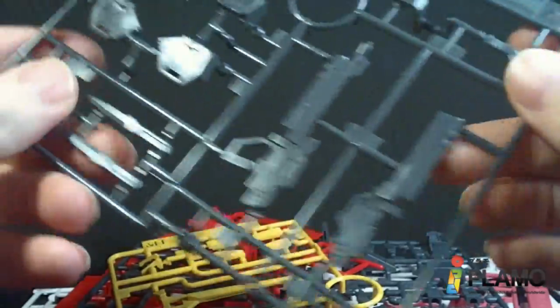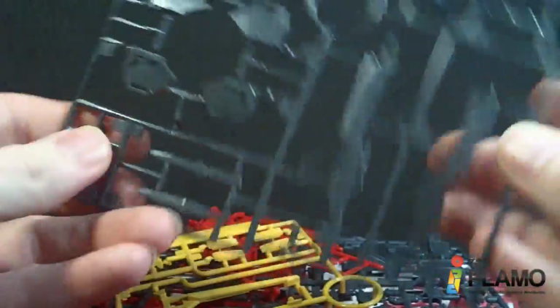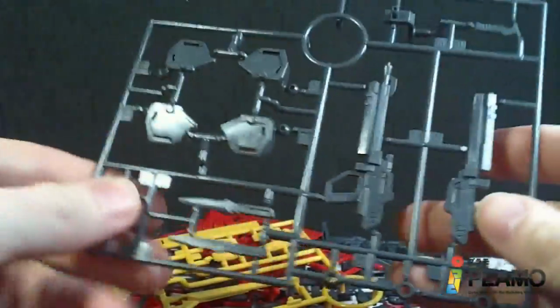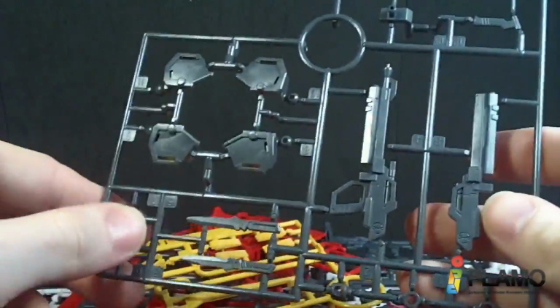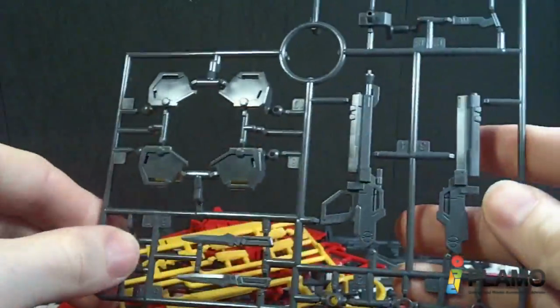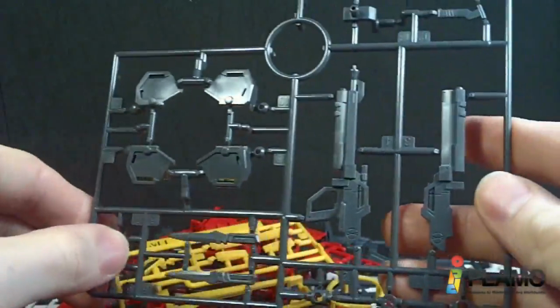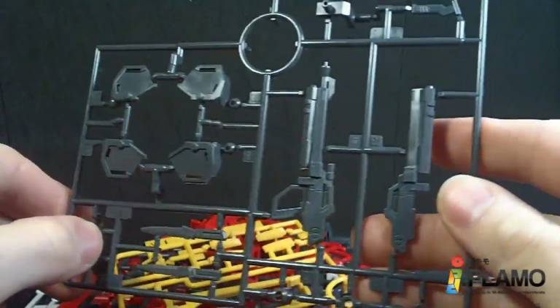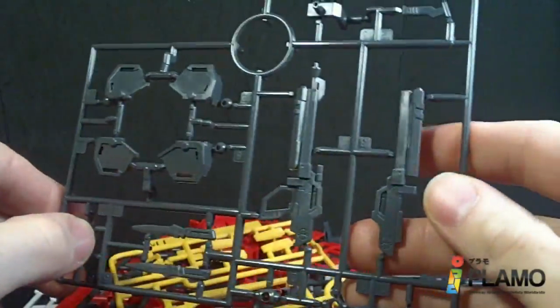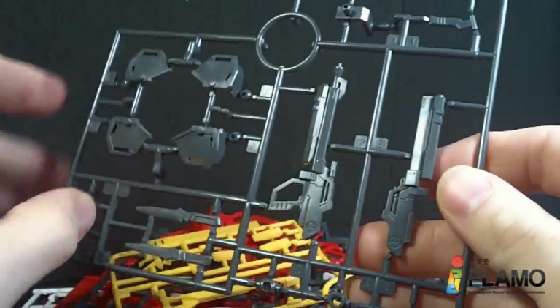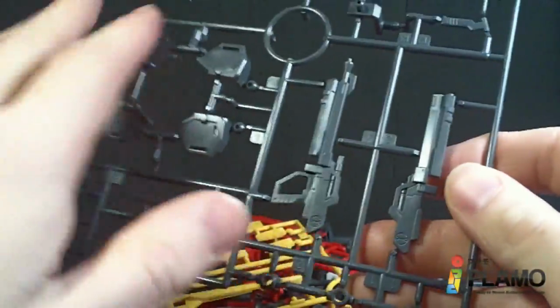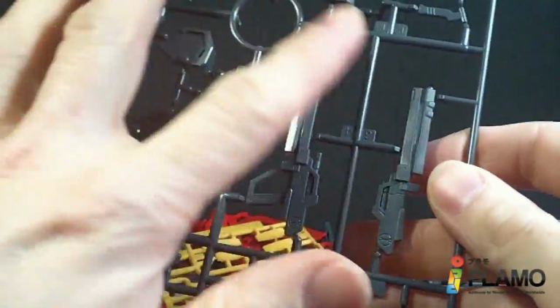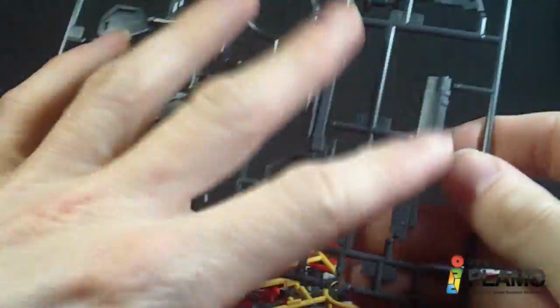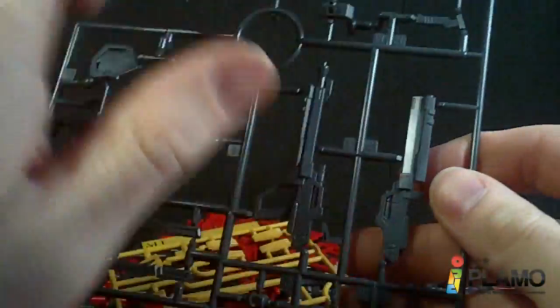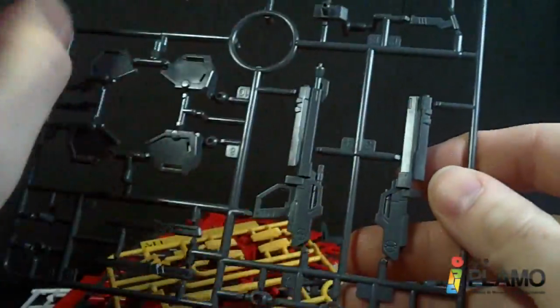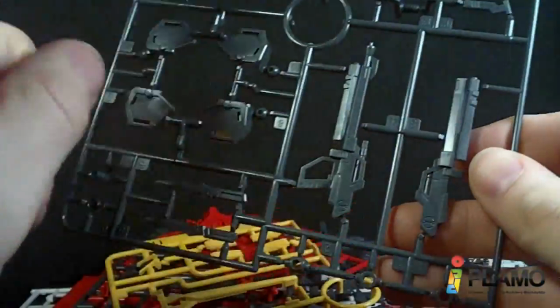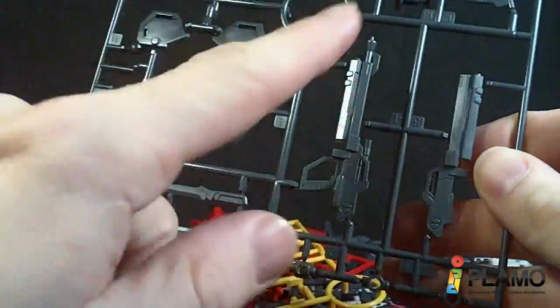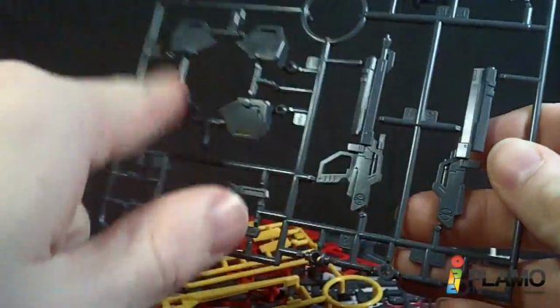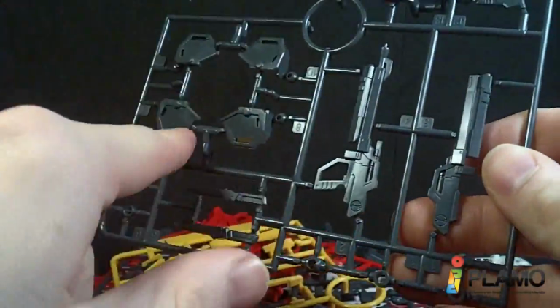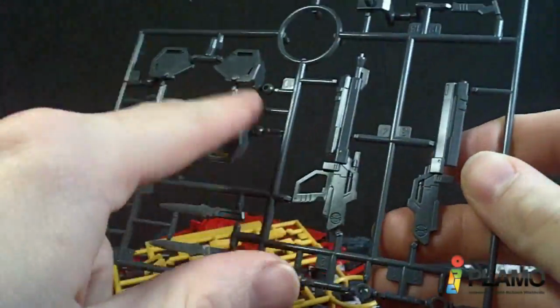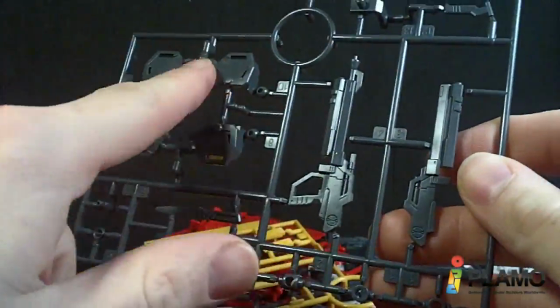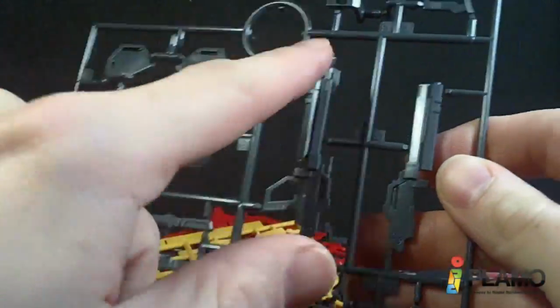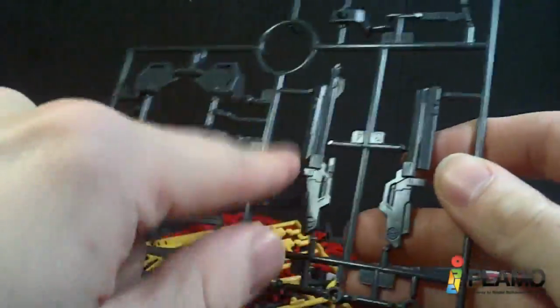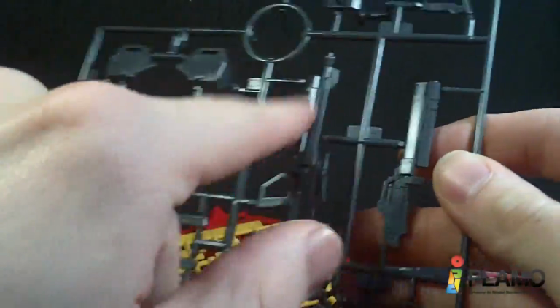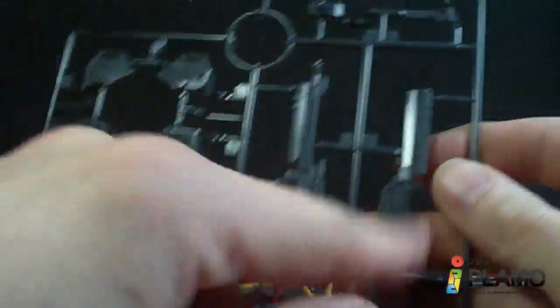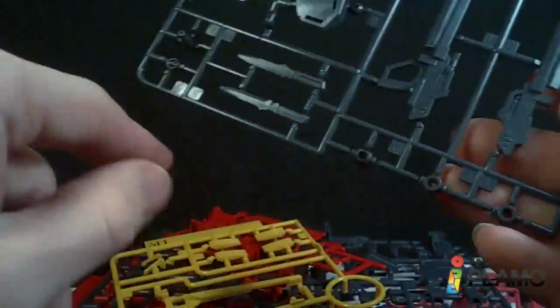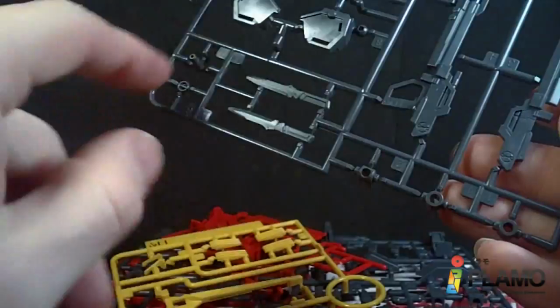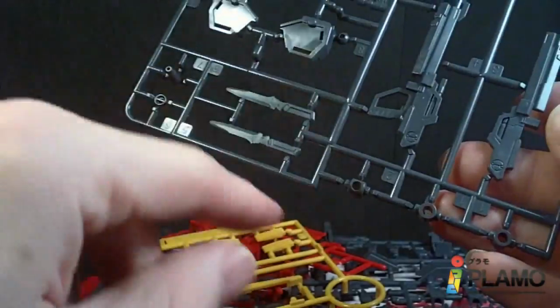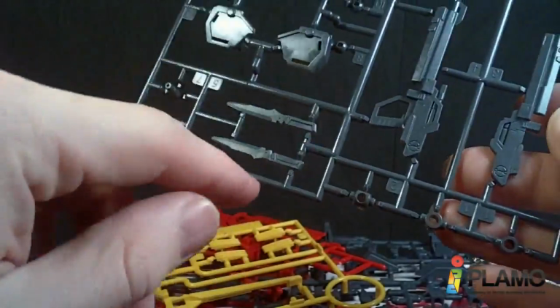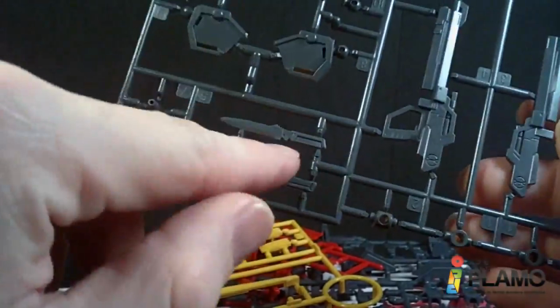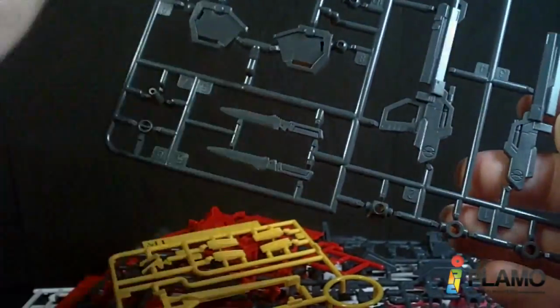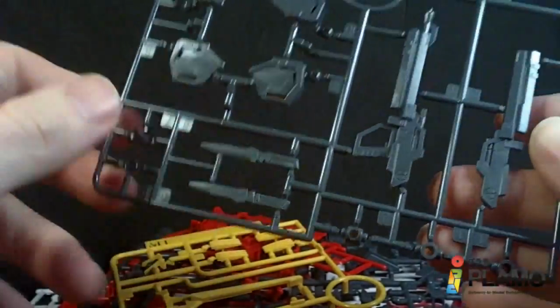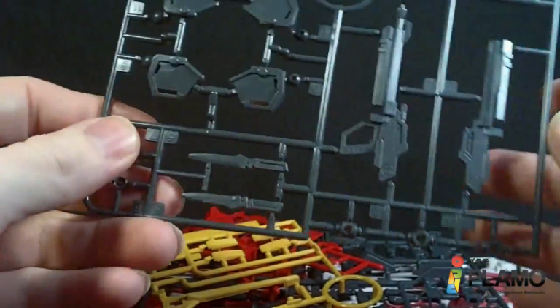In plate. The shoulder inner pieces, the beam rifle, and the schneiders.